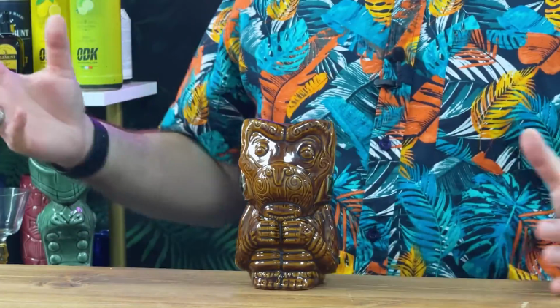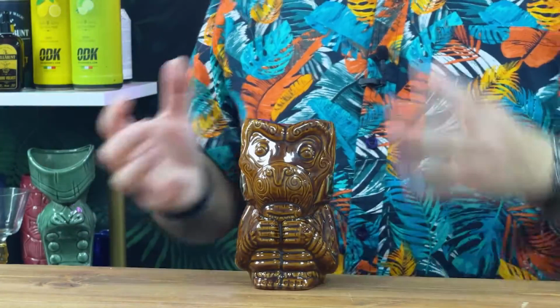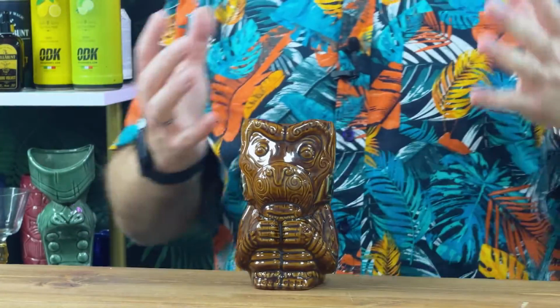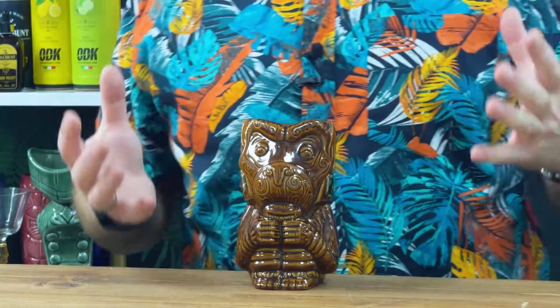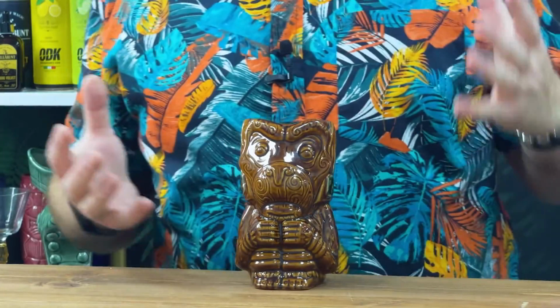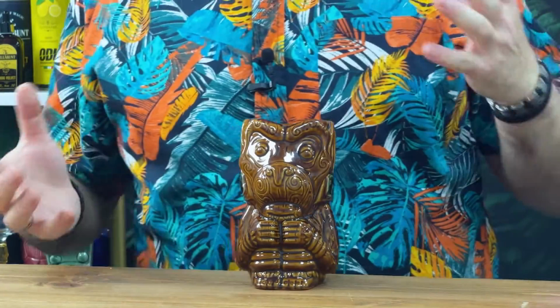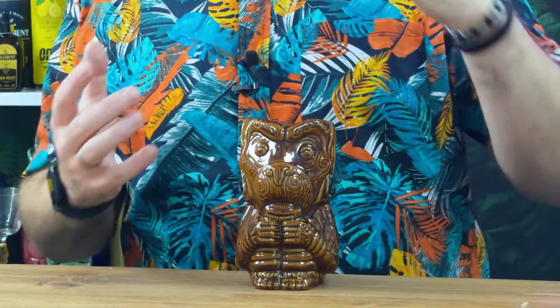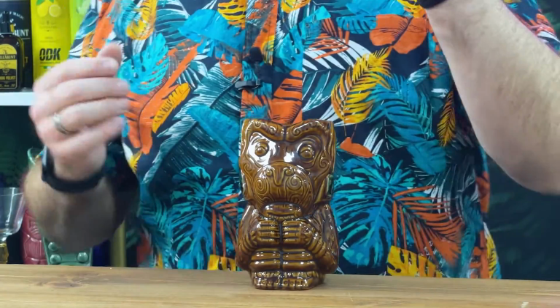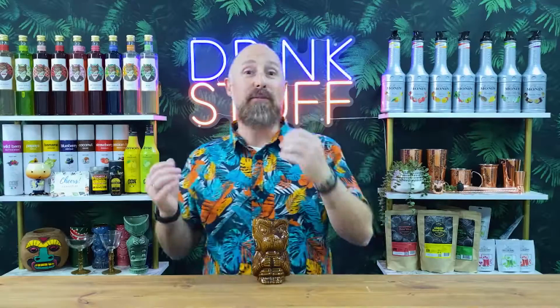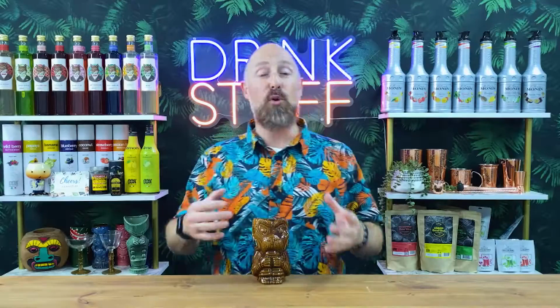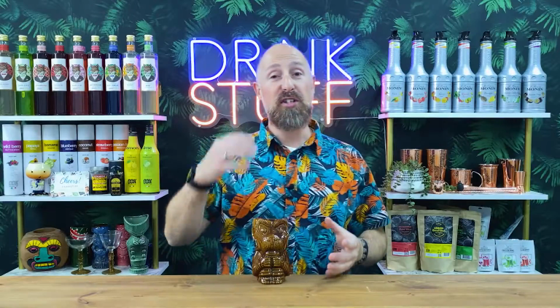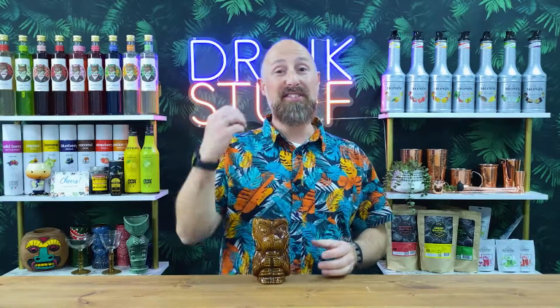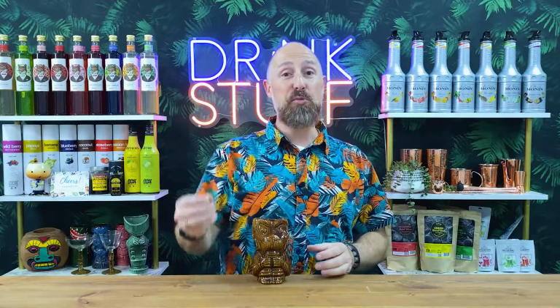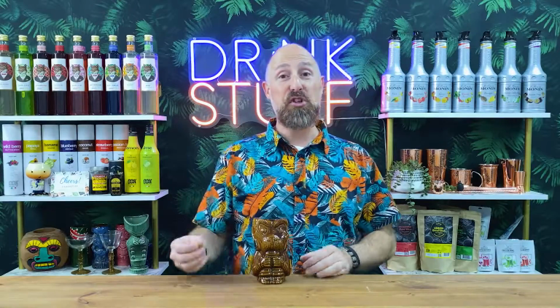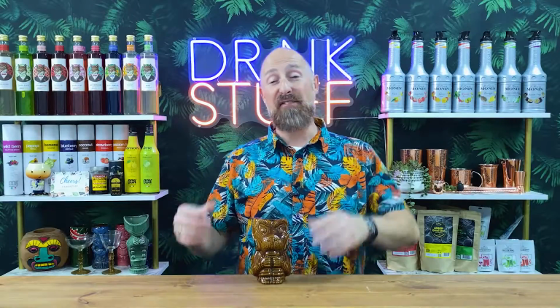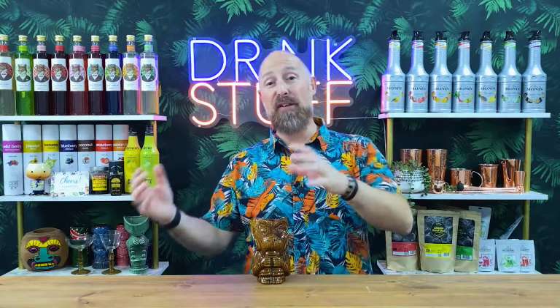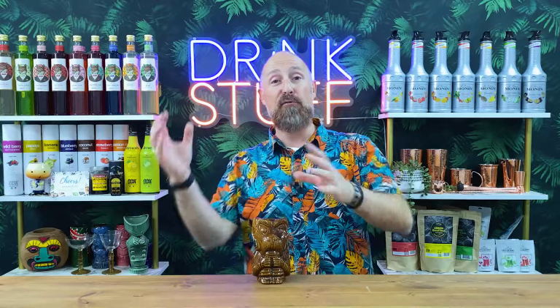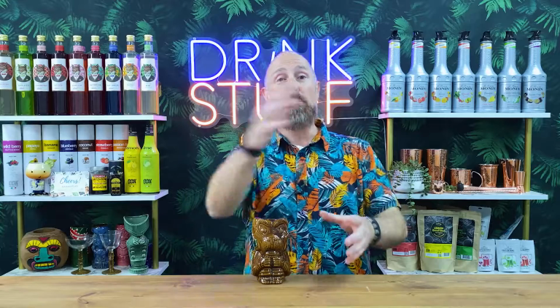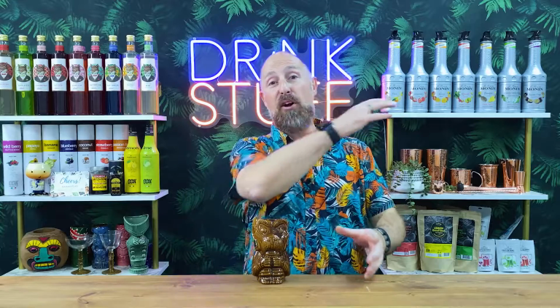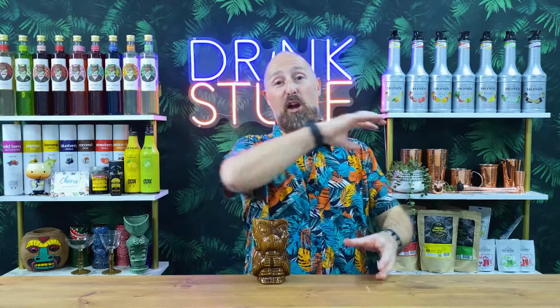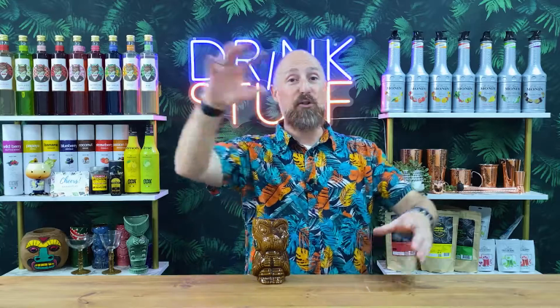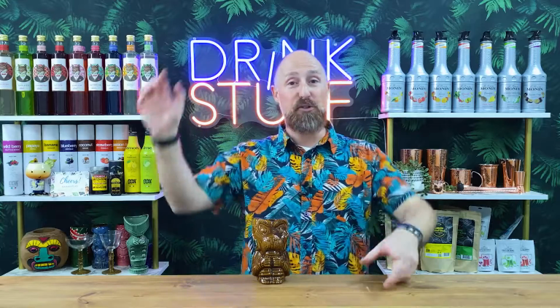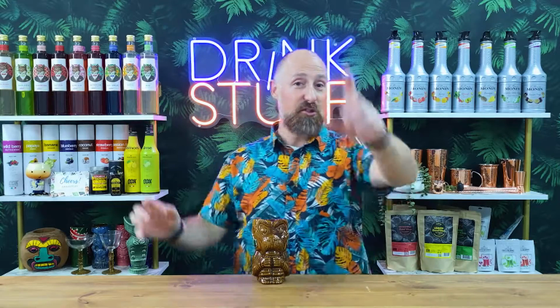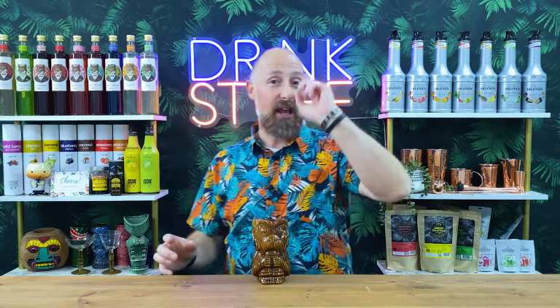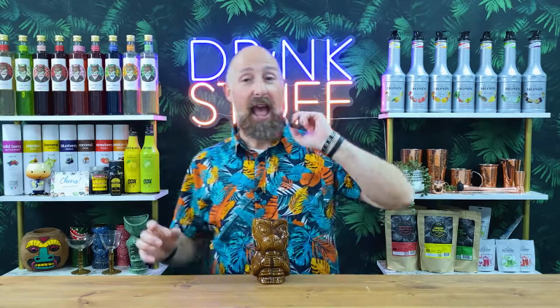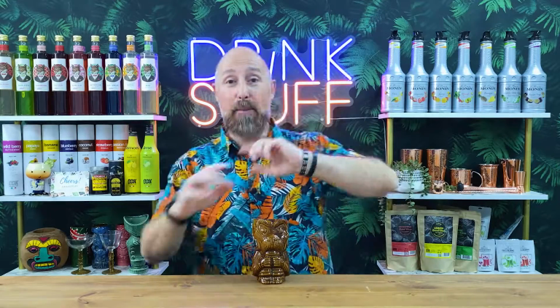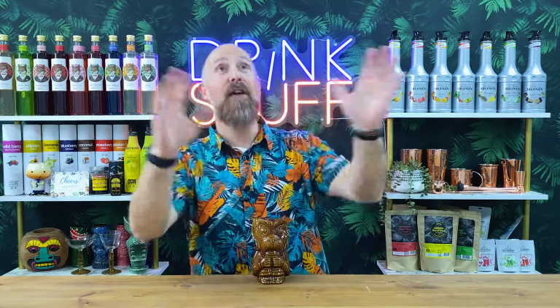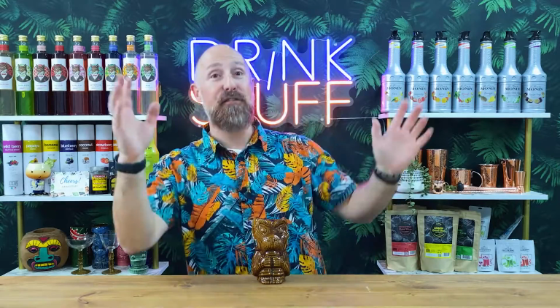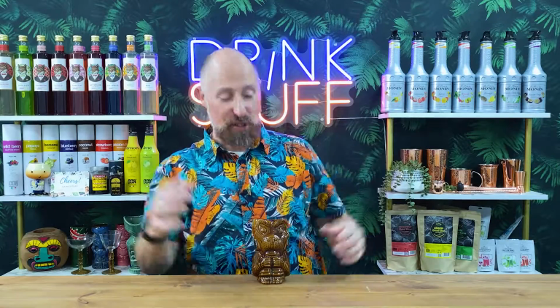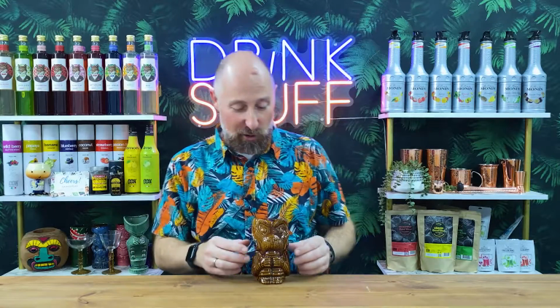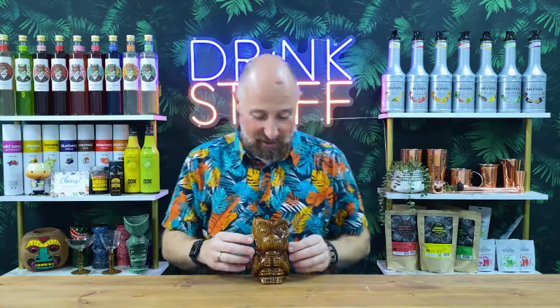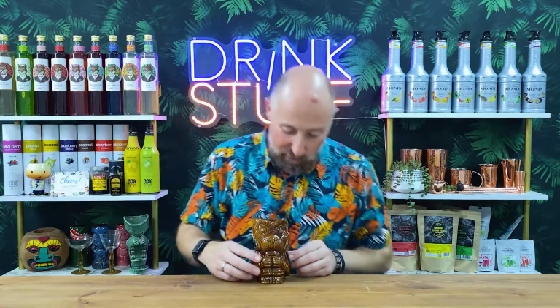Like all of these, they're made from porcelain, so dishwasher safe — perfect for pubs, bars, hotels, restaurants, and perfect for you guys at home.